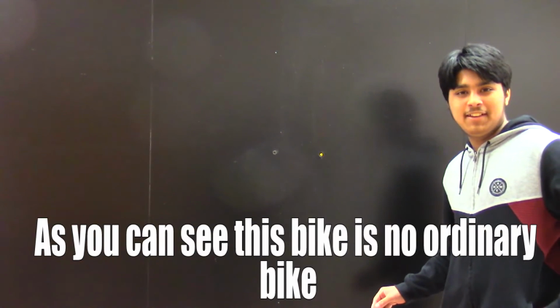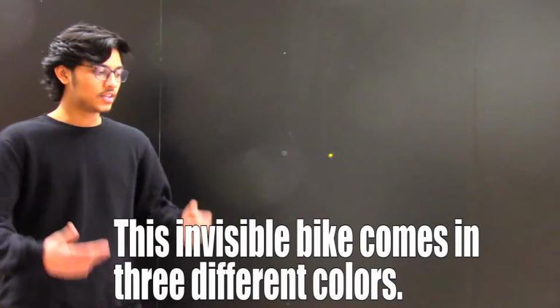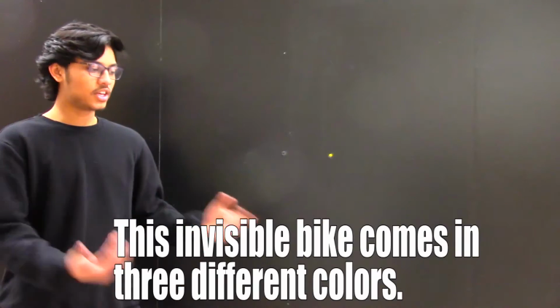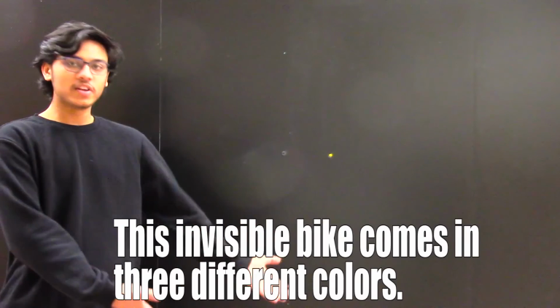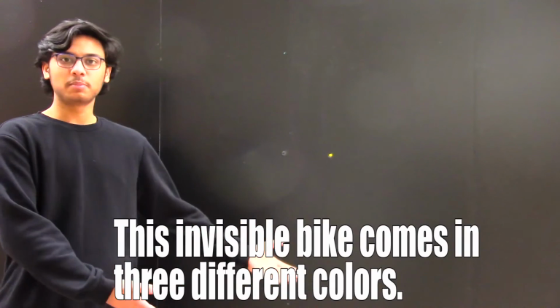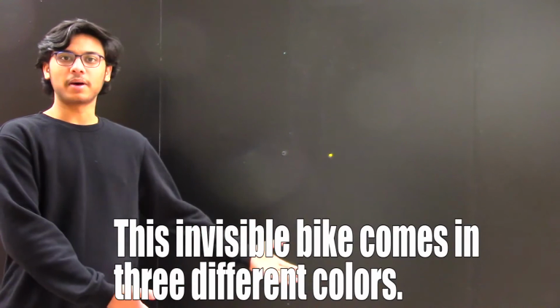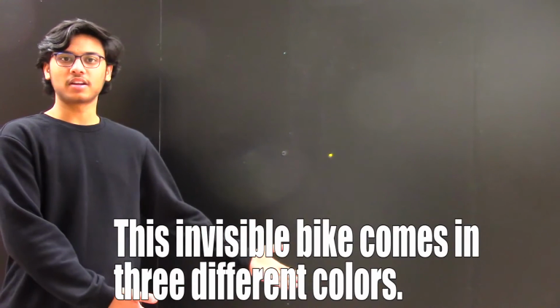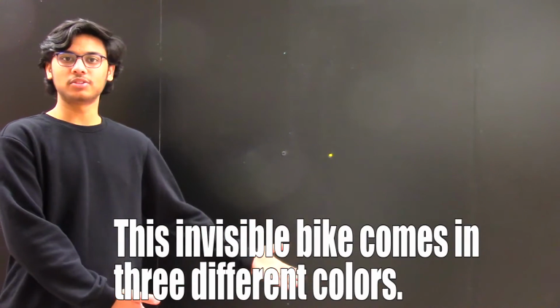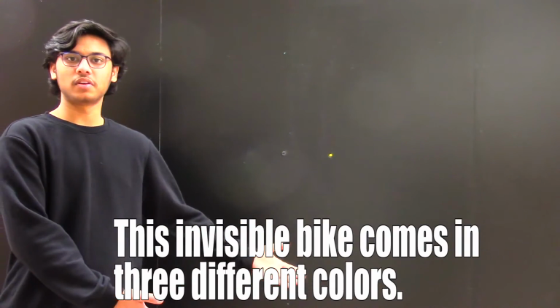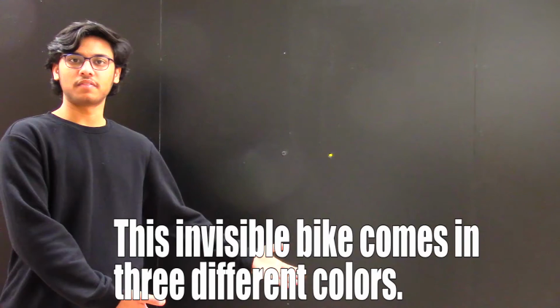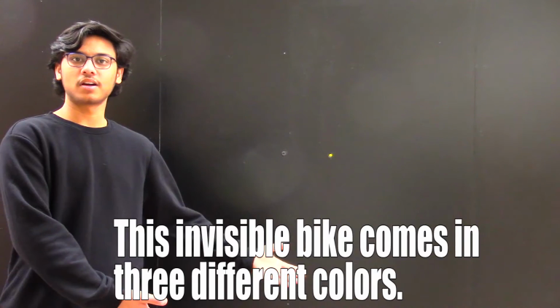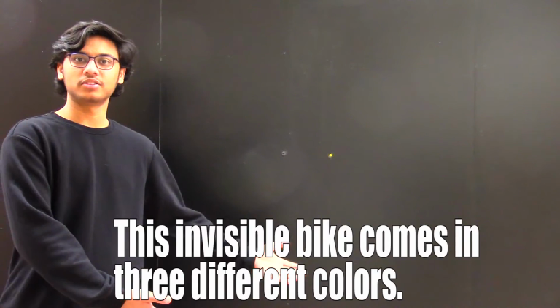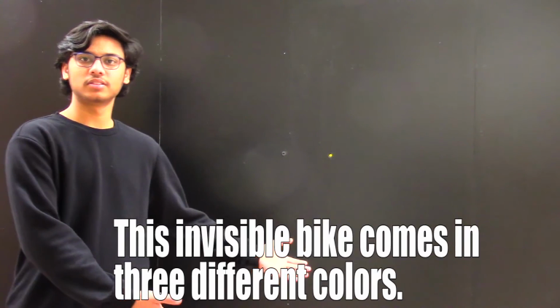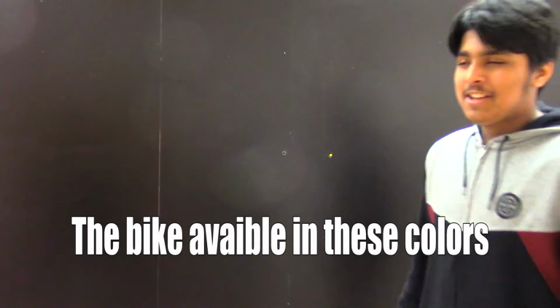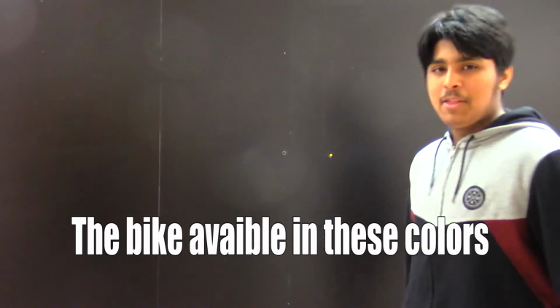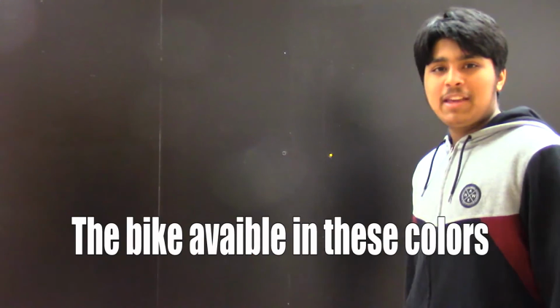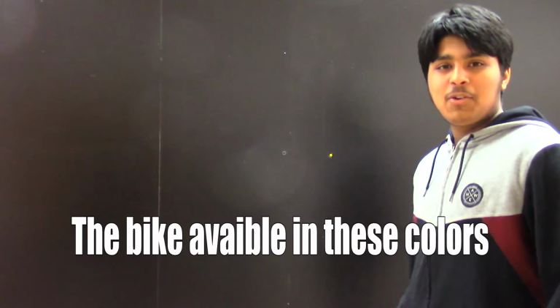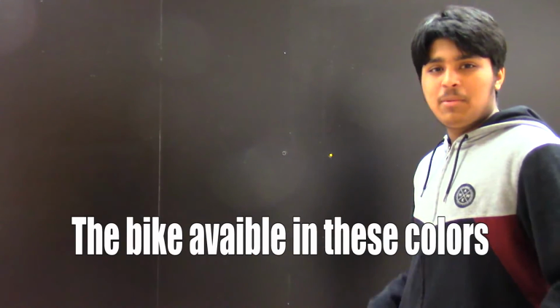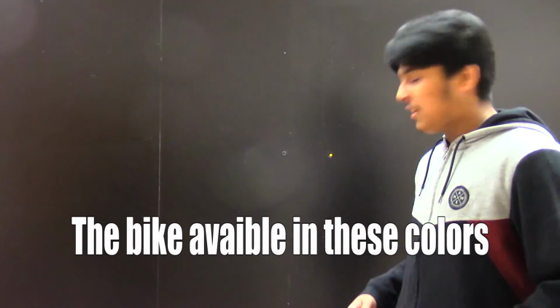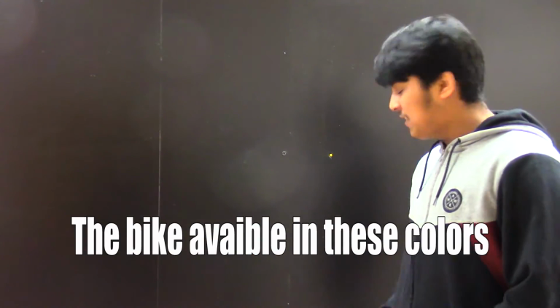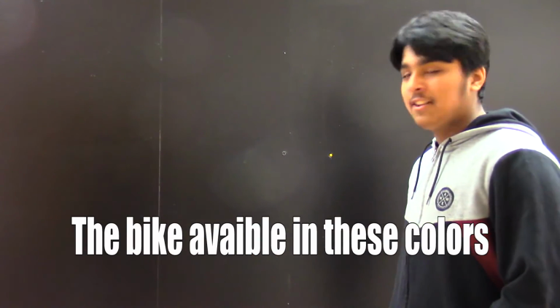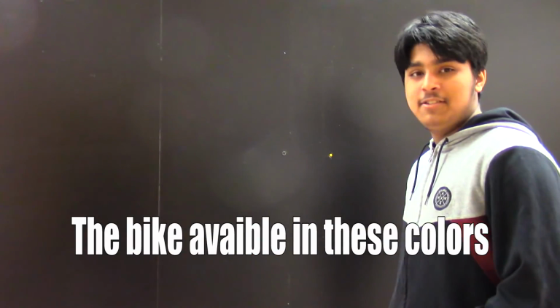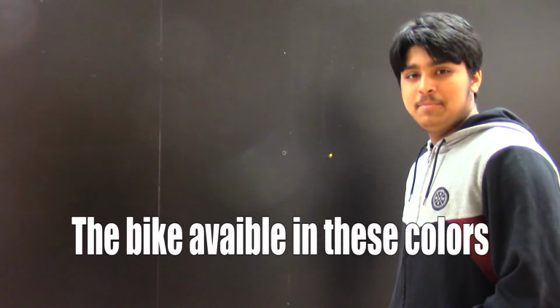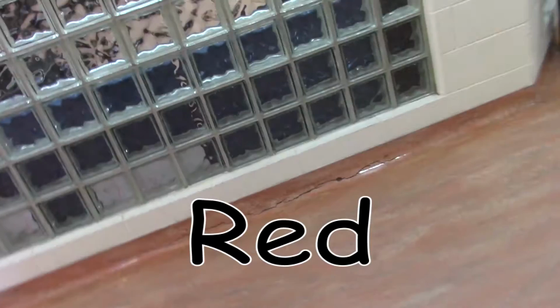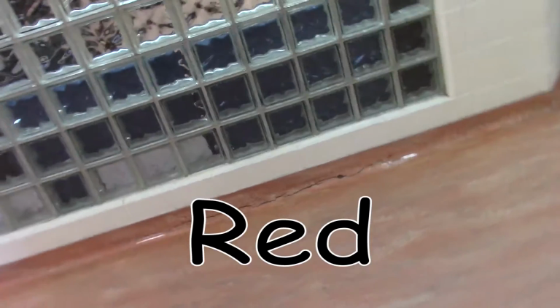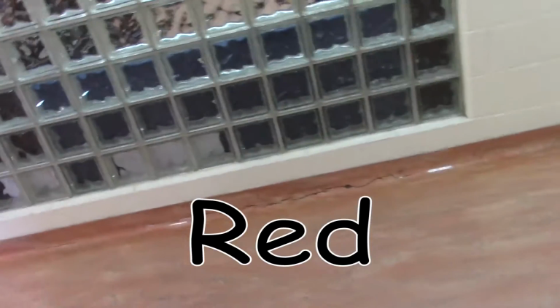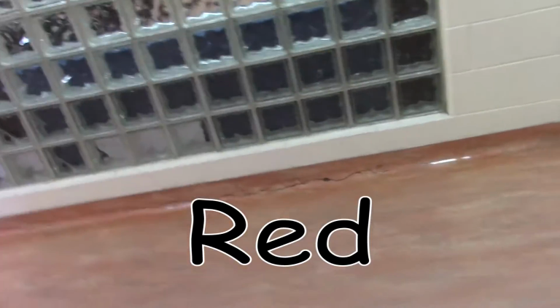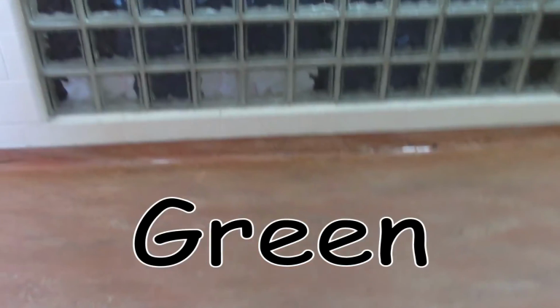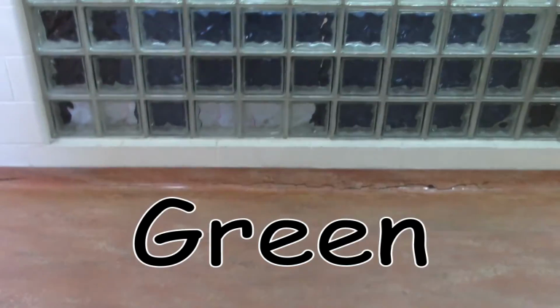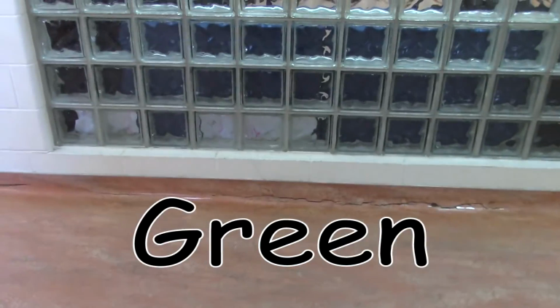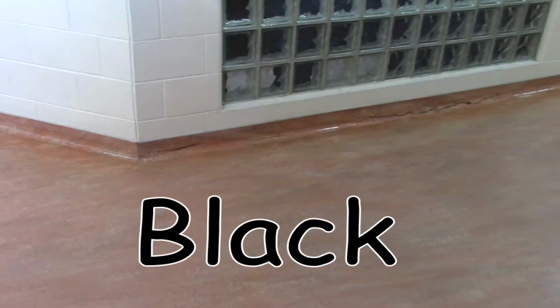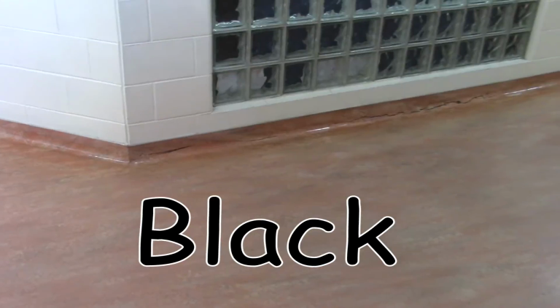This invisible bike comes in three different colors. The bike is available in these colors: red, green, black.